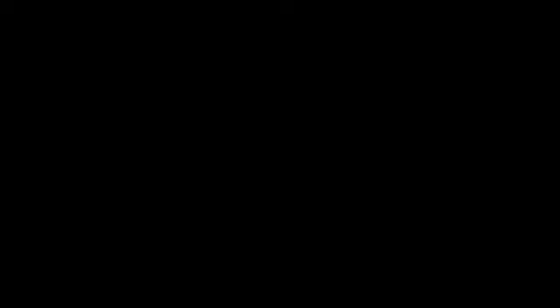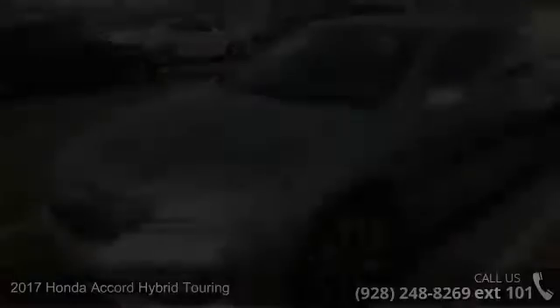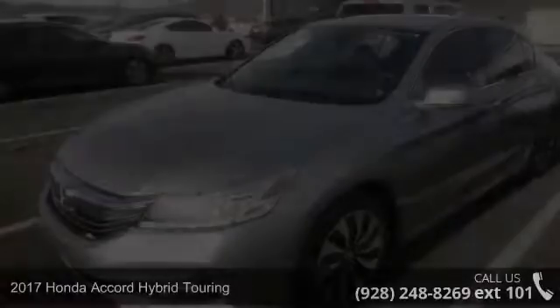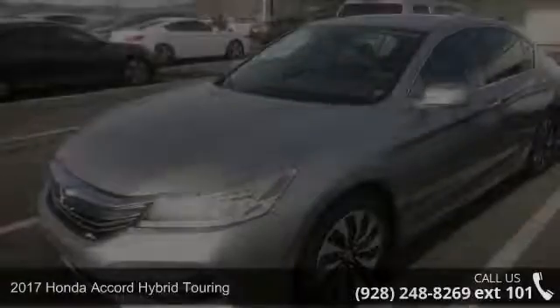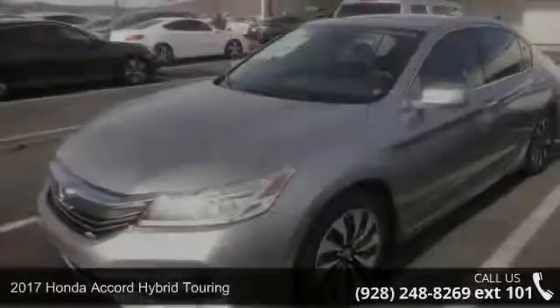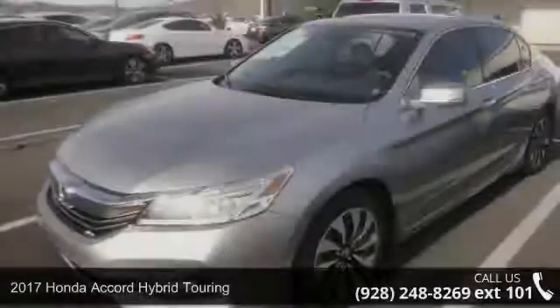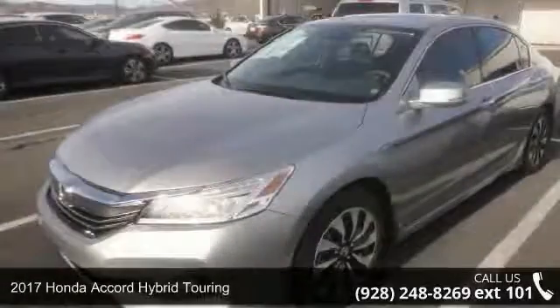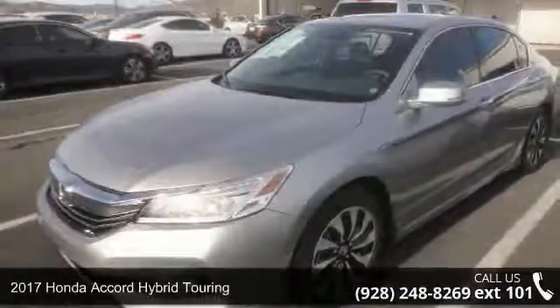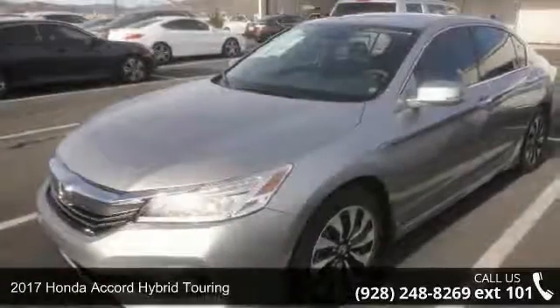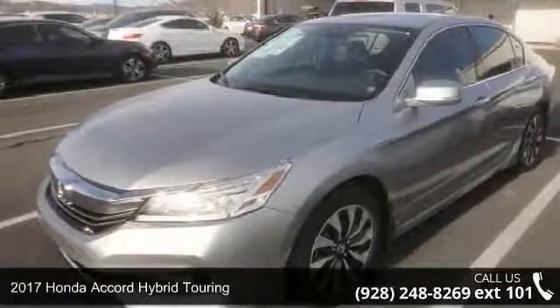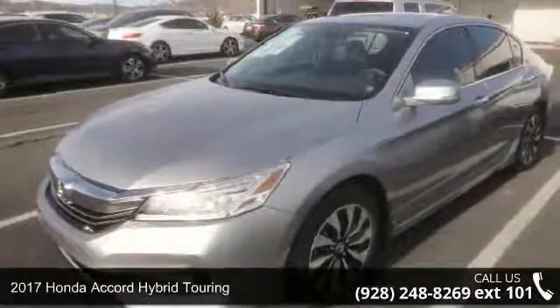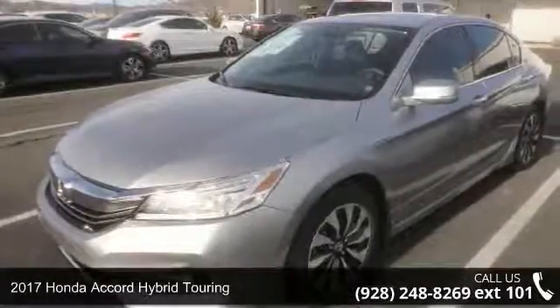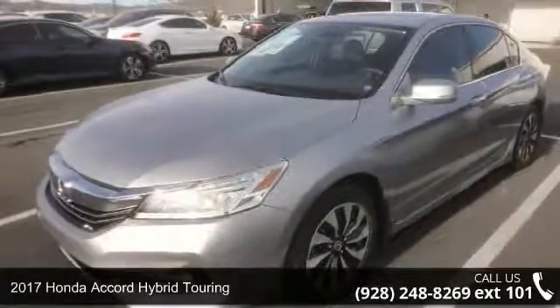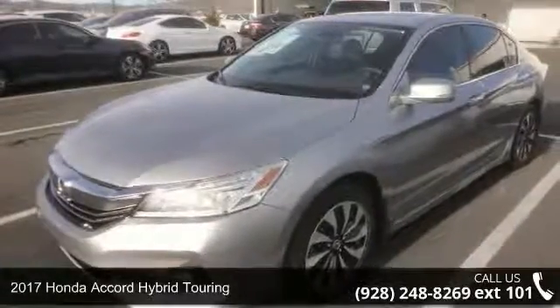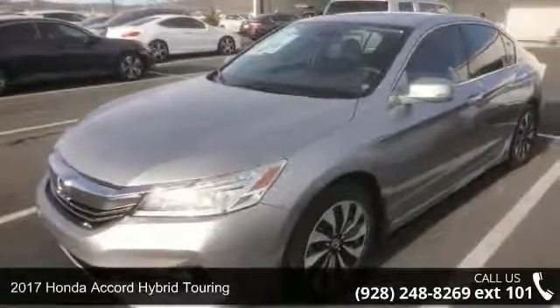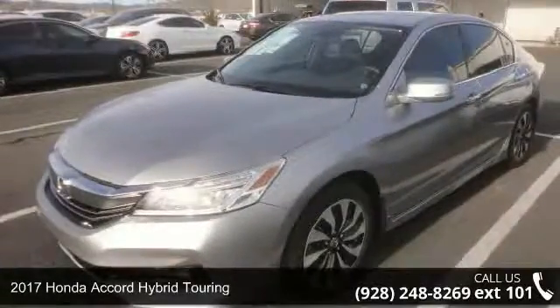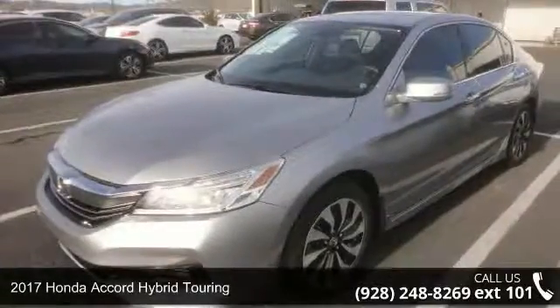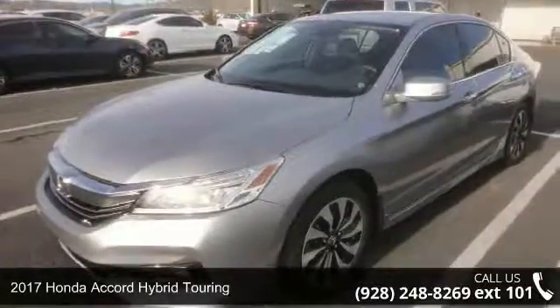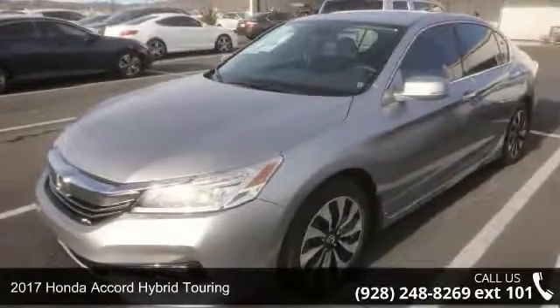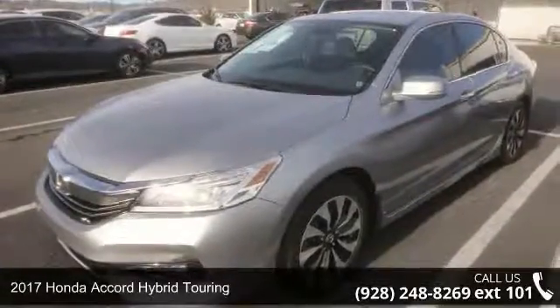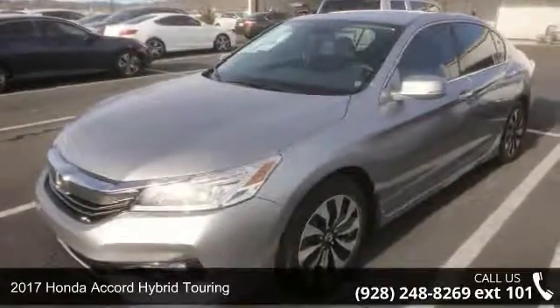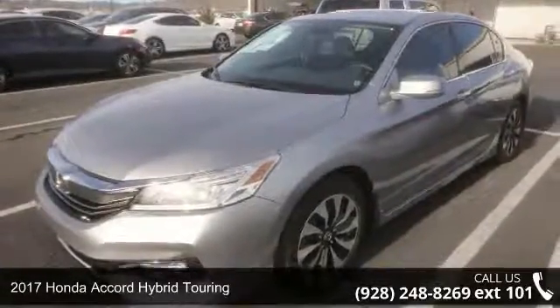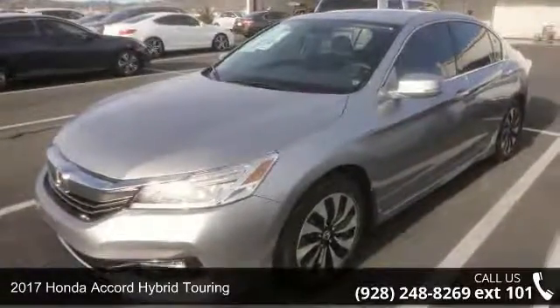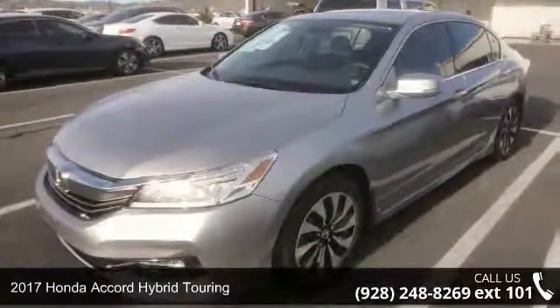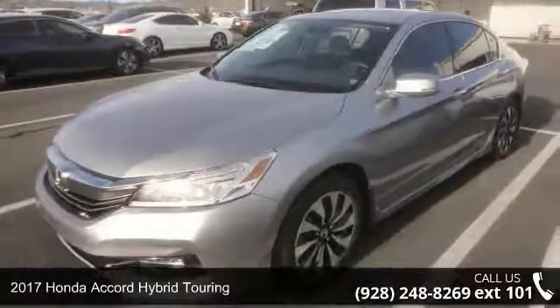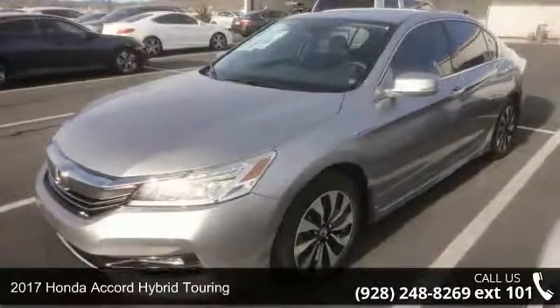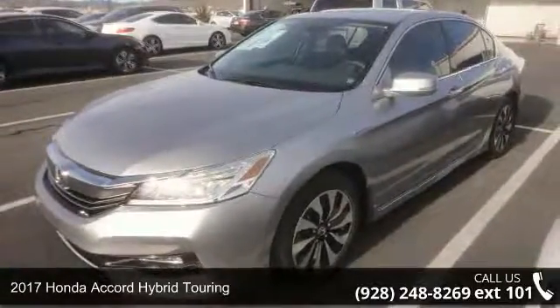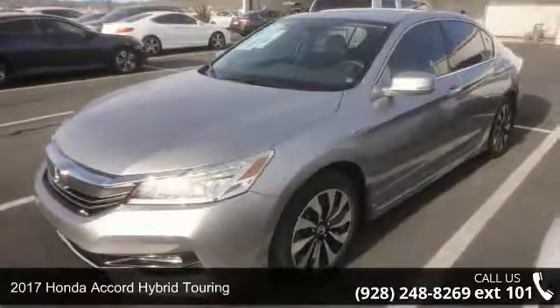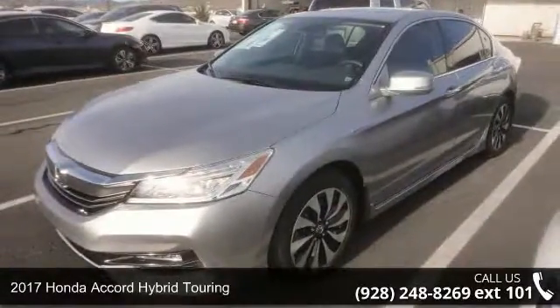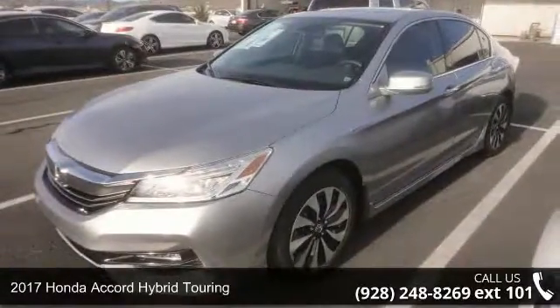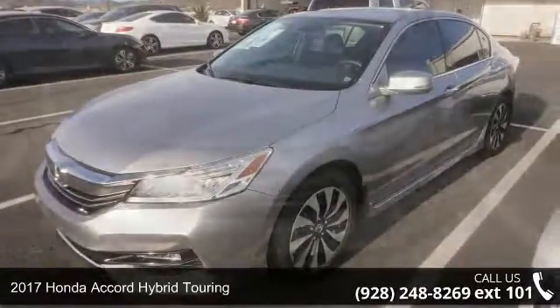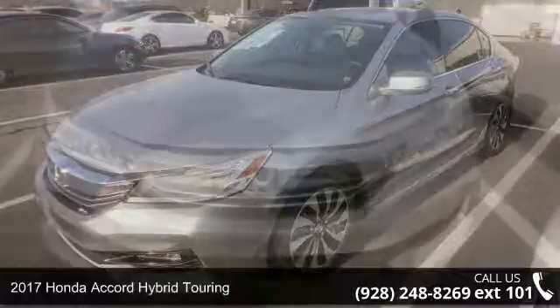Step into the 2017 Honda Accord. This may be the set of wheels you've been looking for.